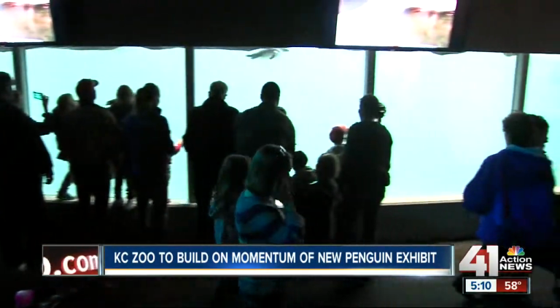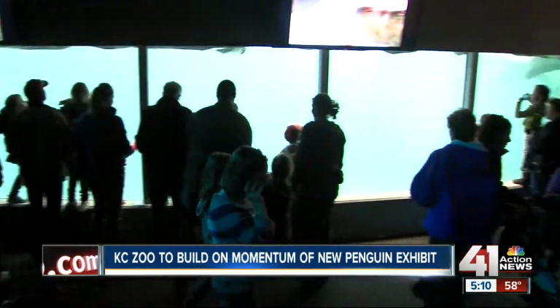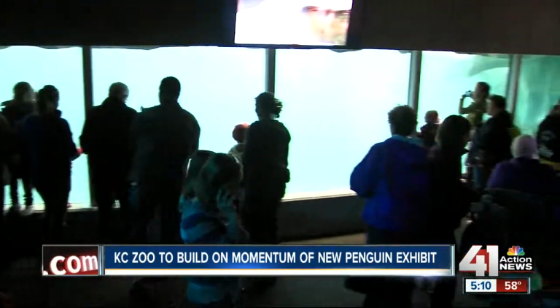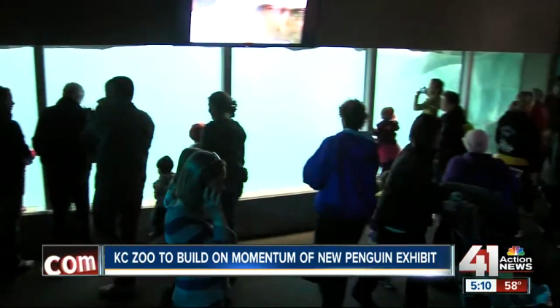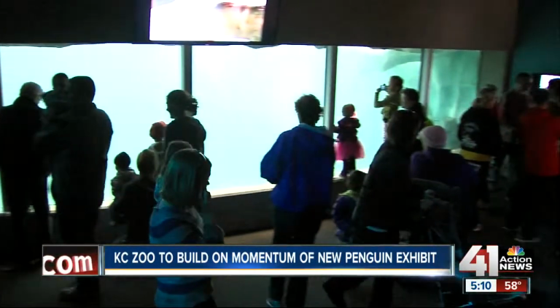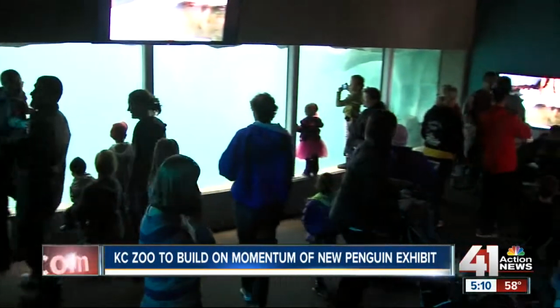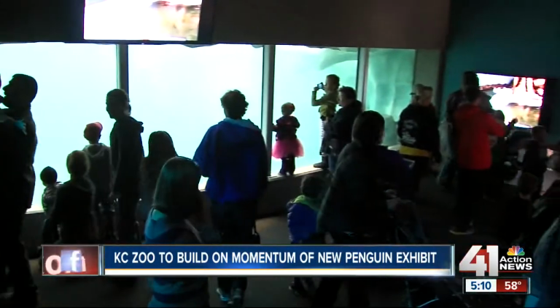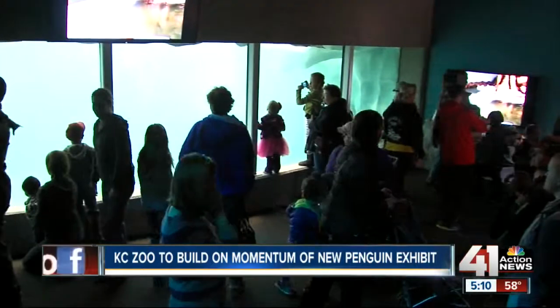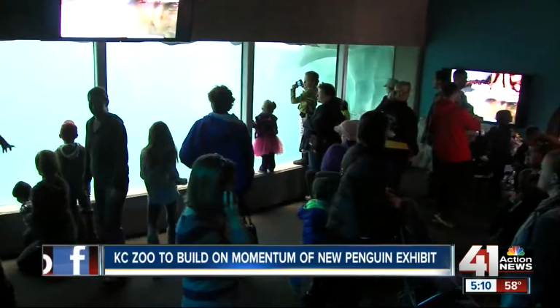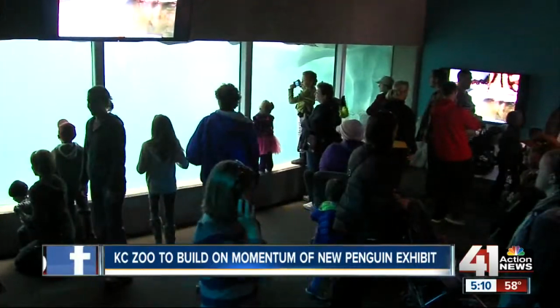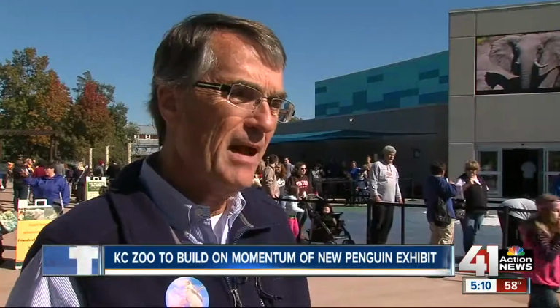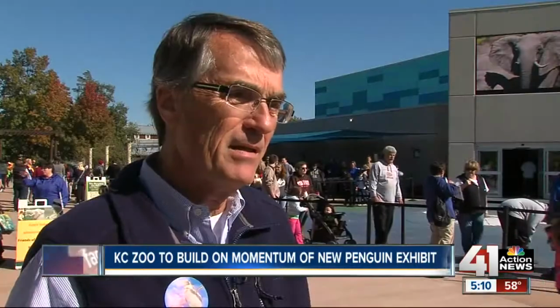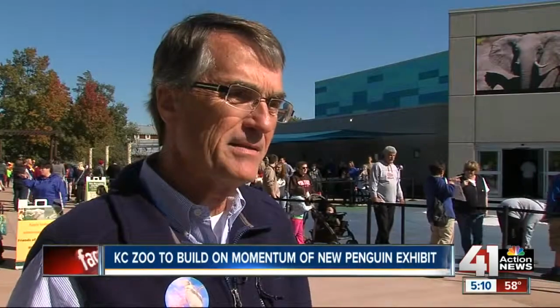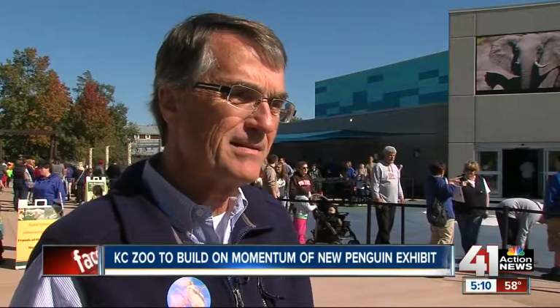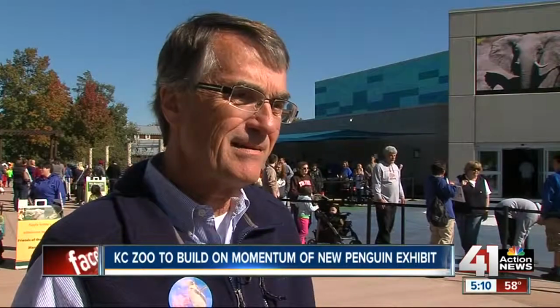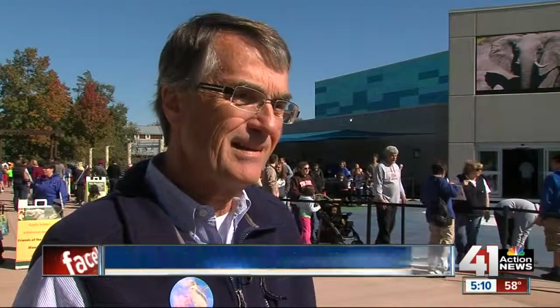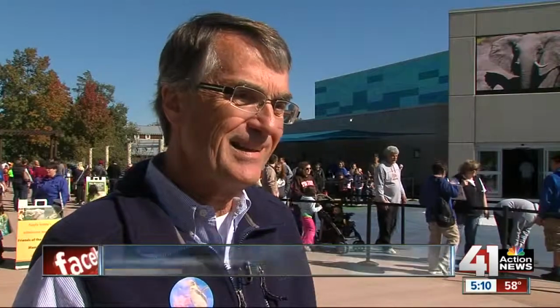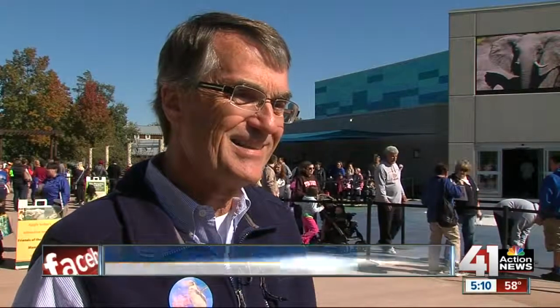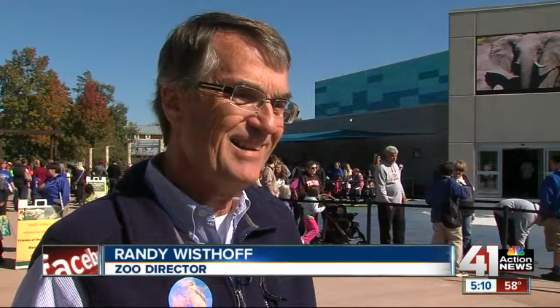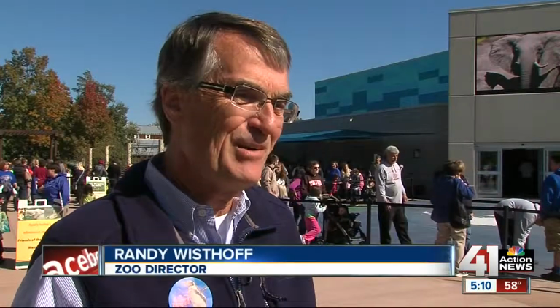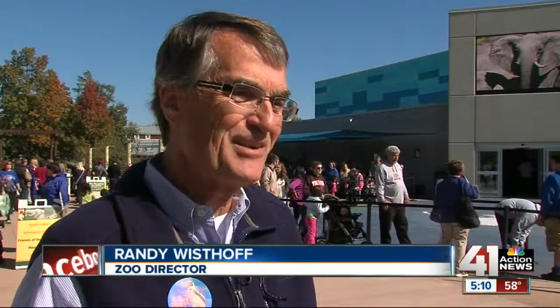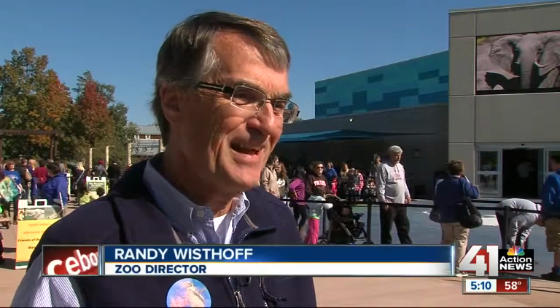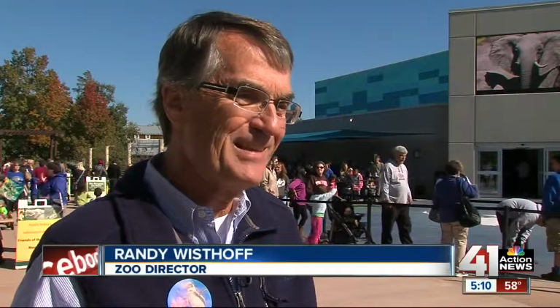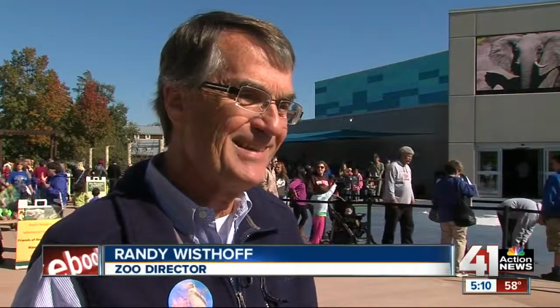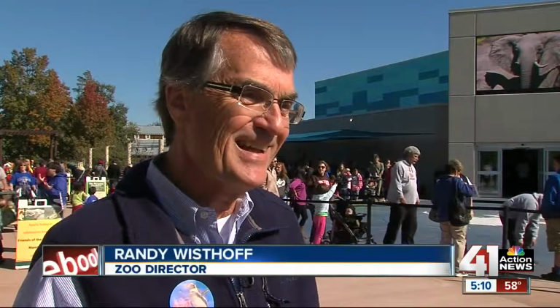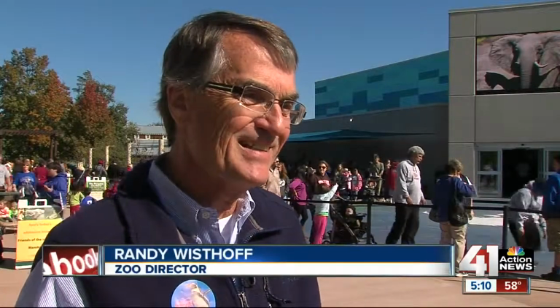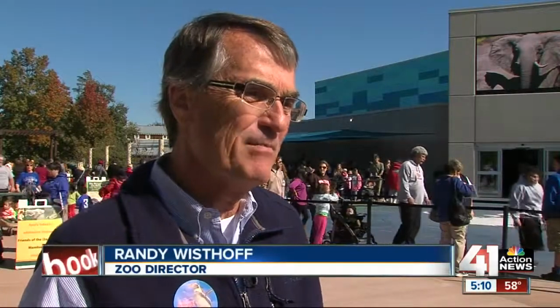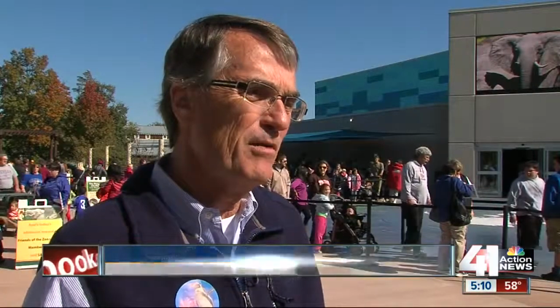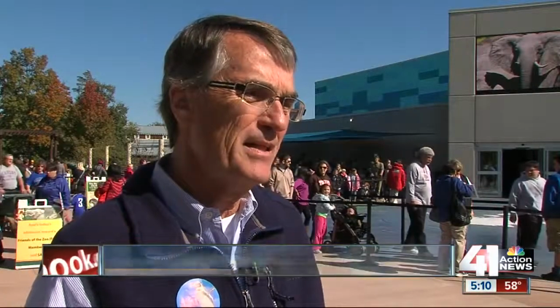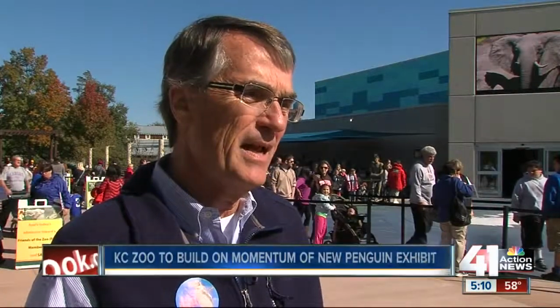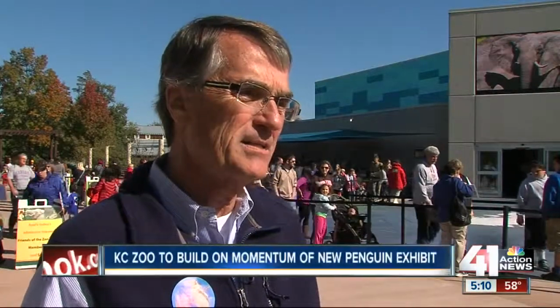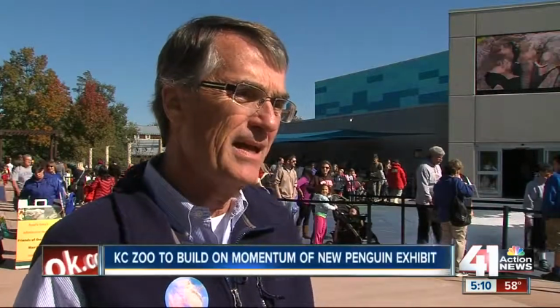We accomplished something — now let's rest on that about 10 seconds and move on to the next thing.